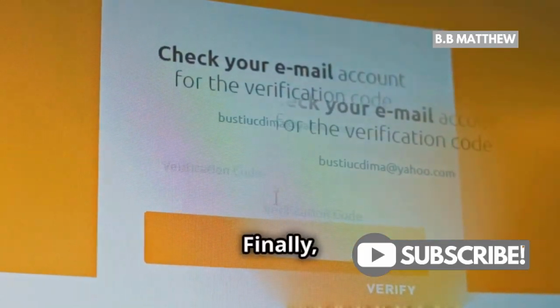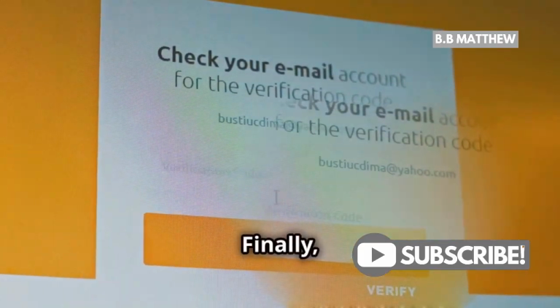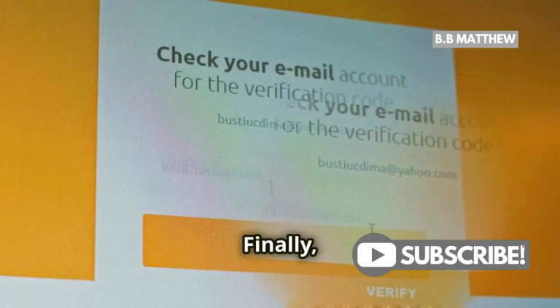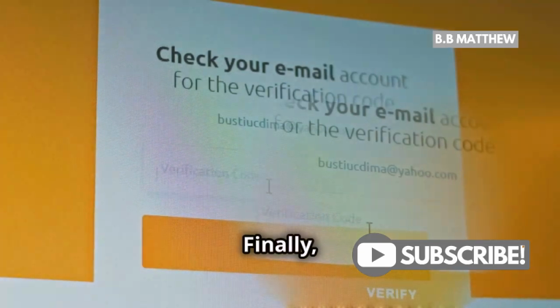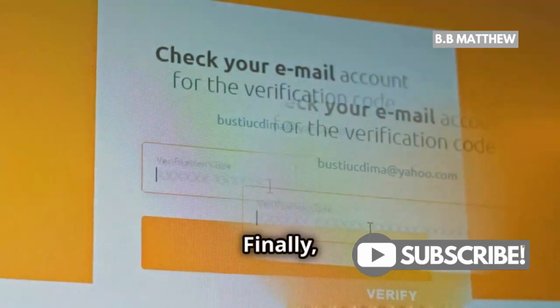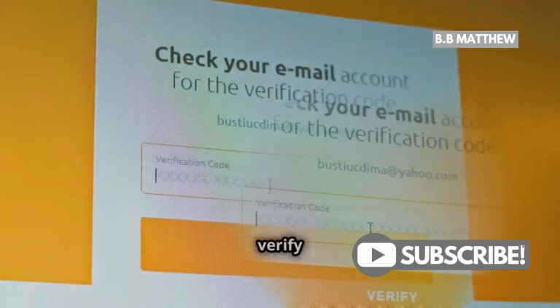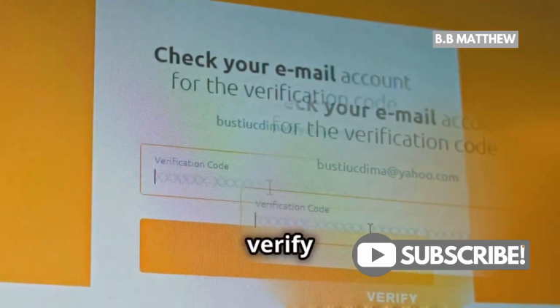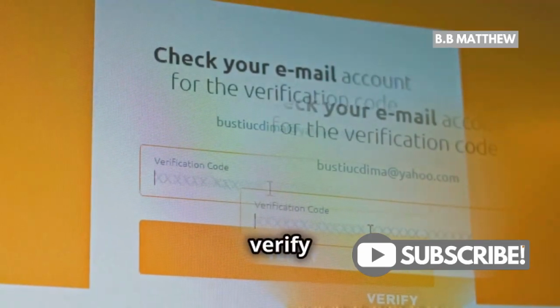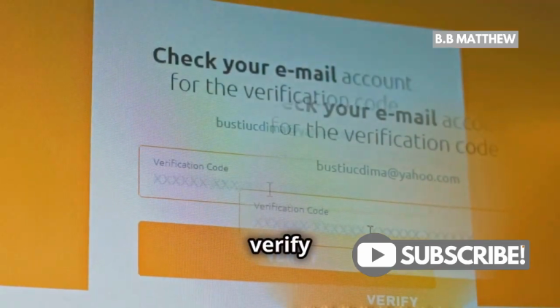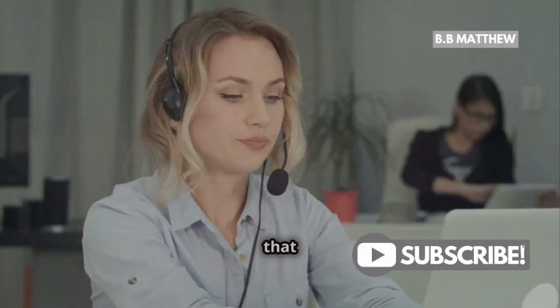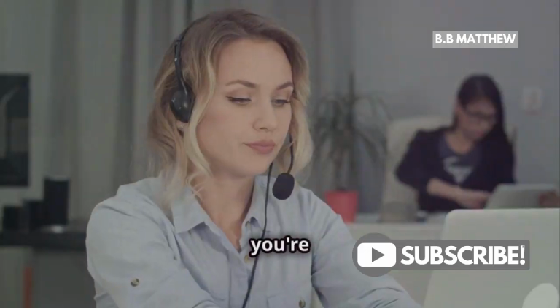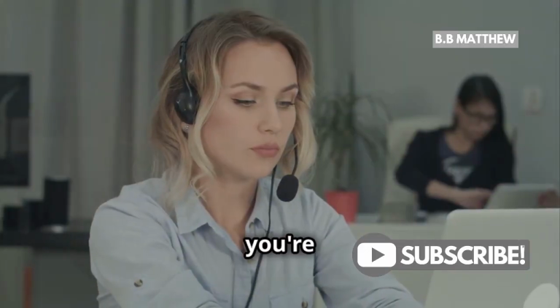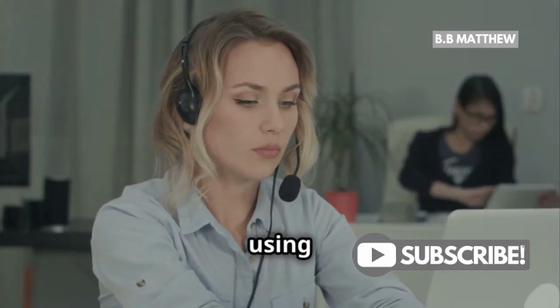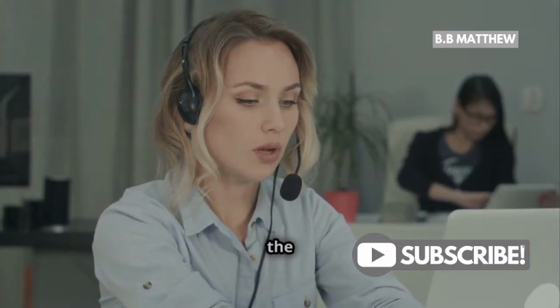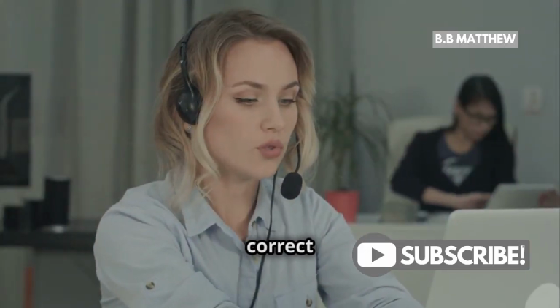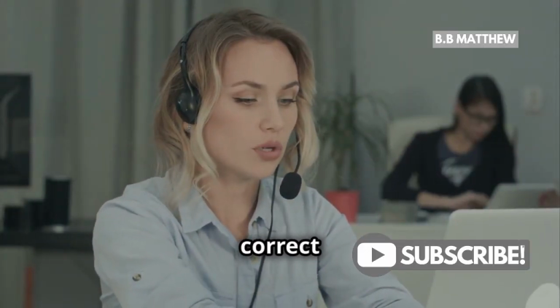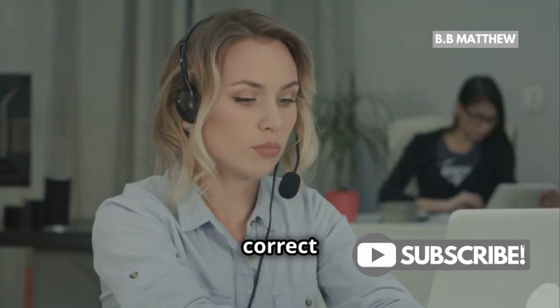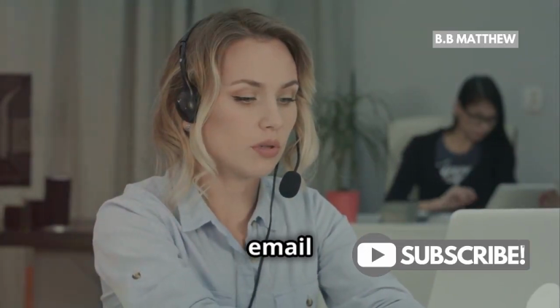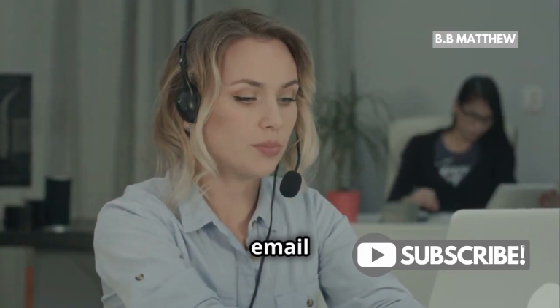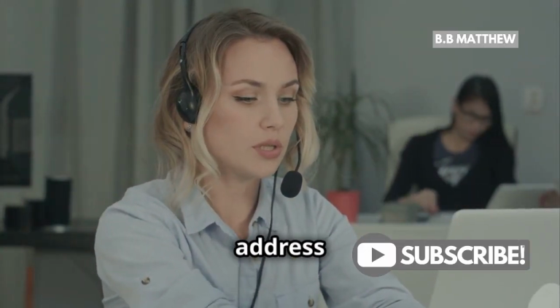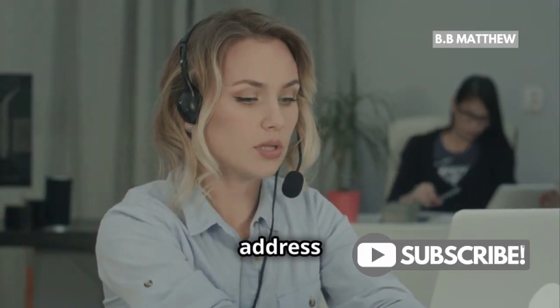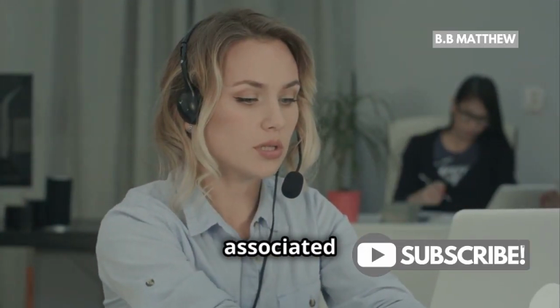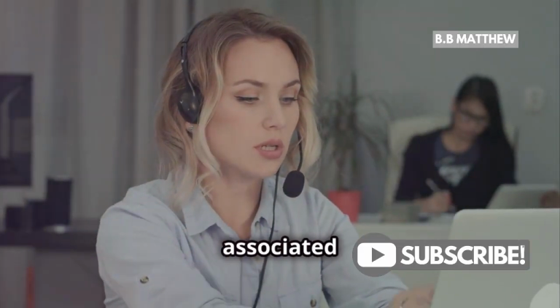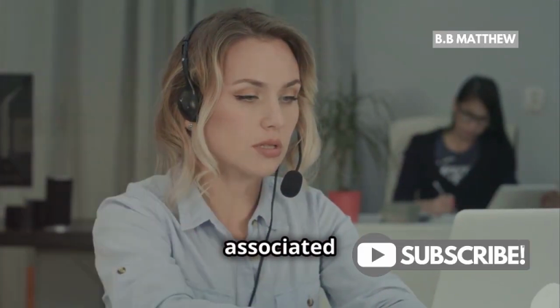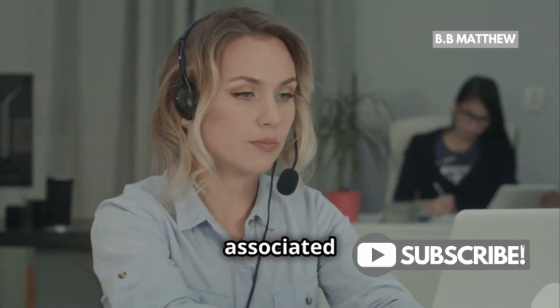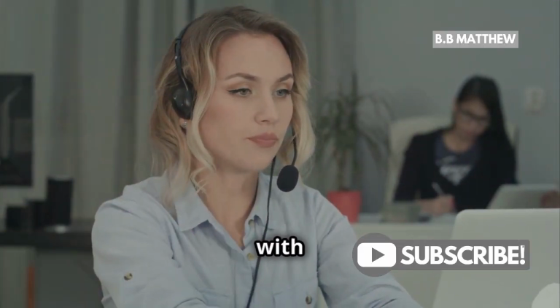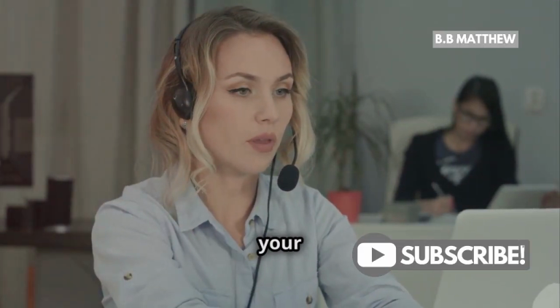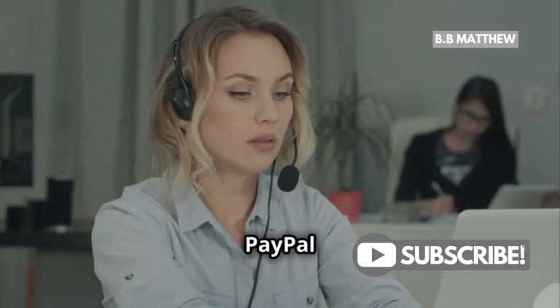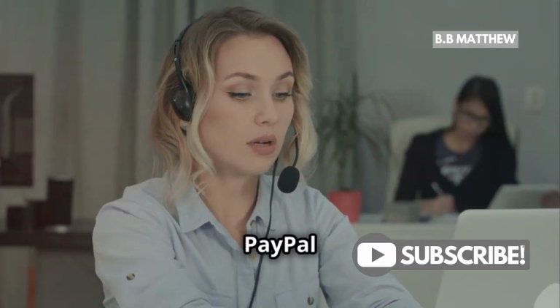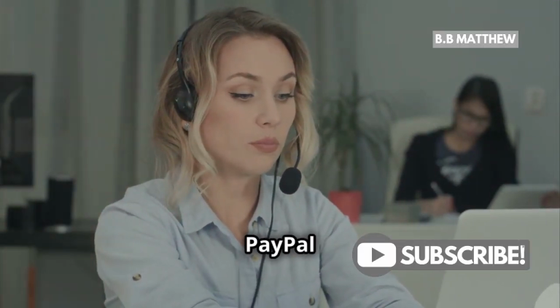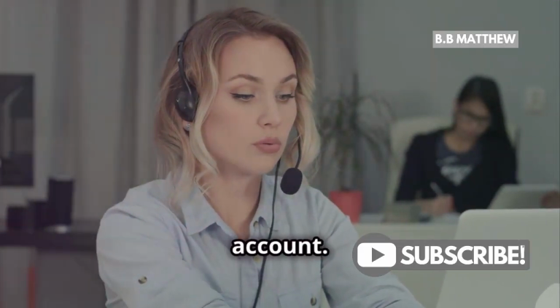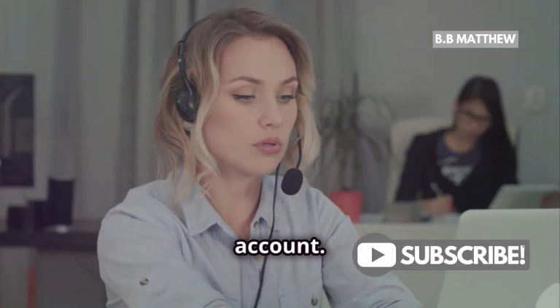Finally, verify that you're using the correct email address associated with your PayPal account.